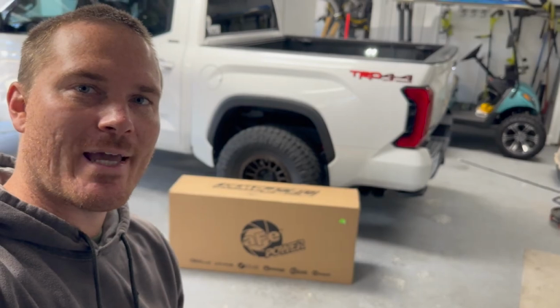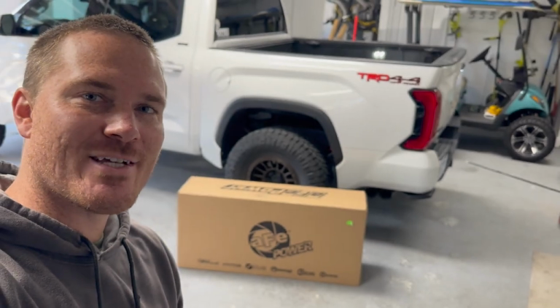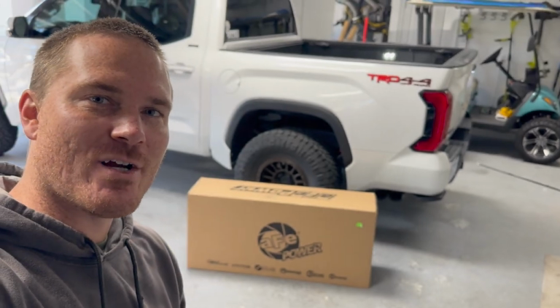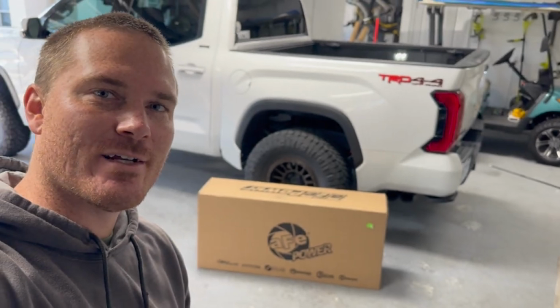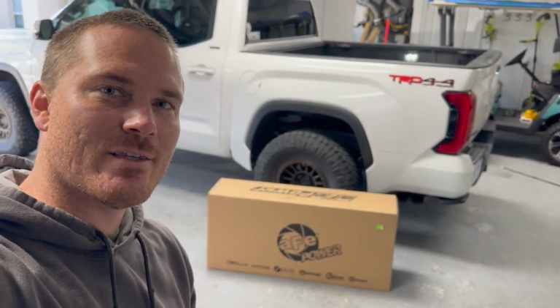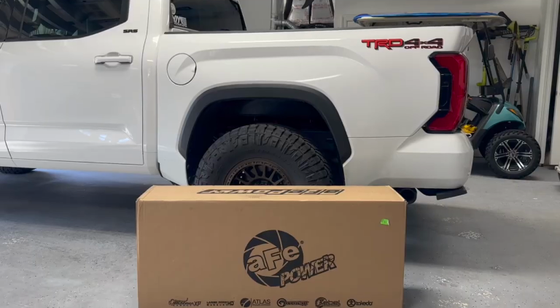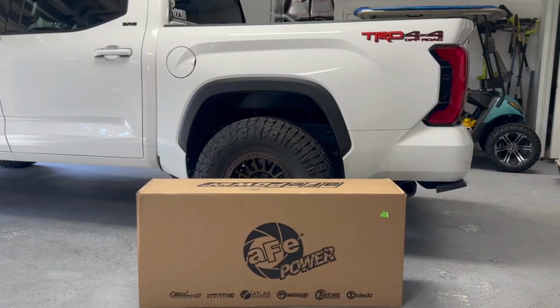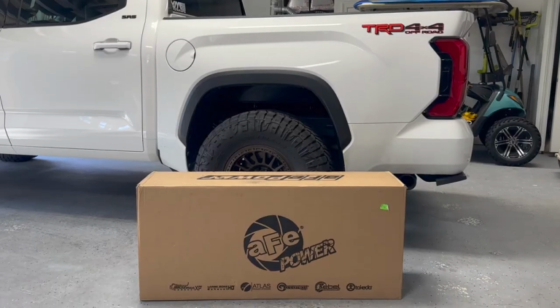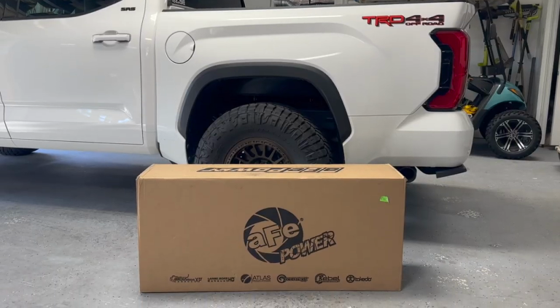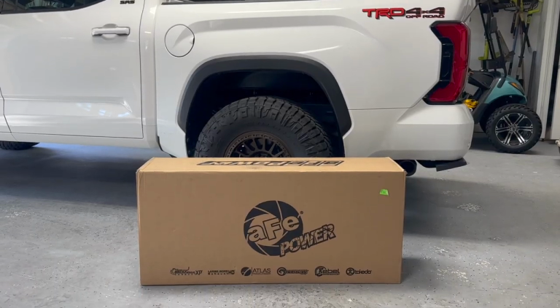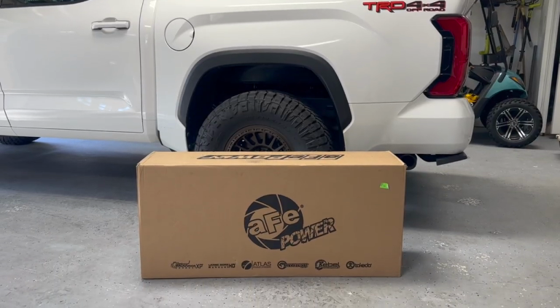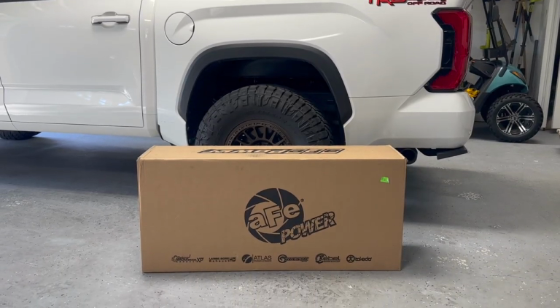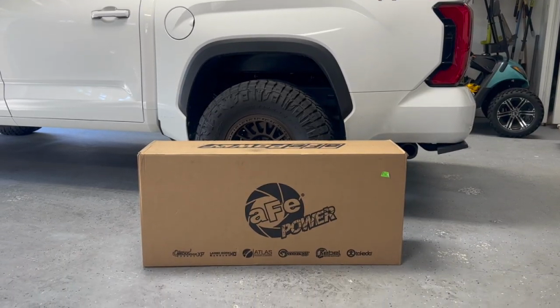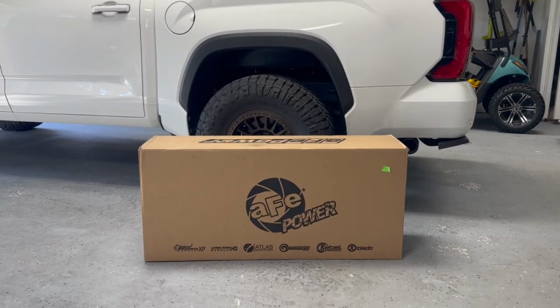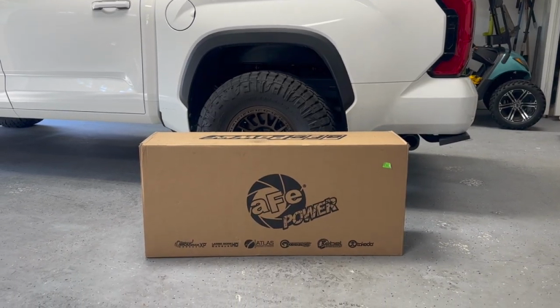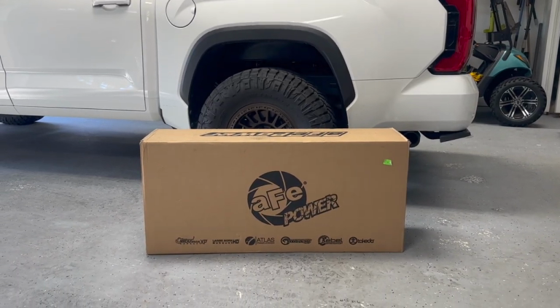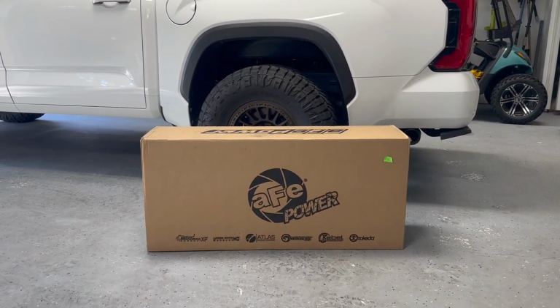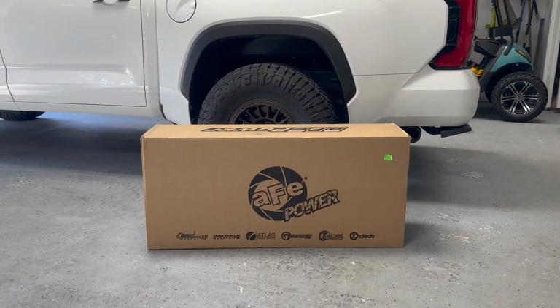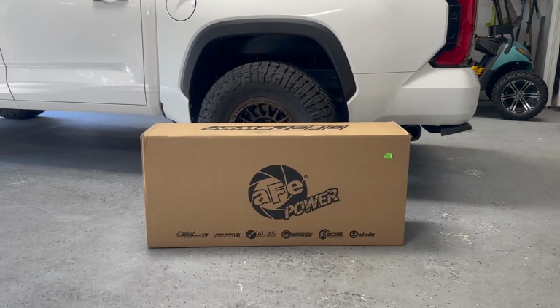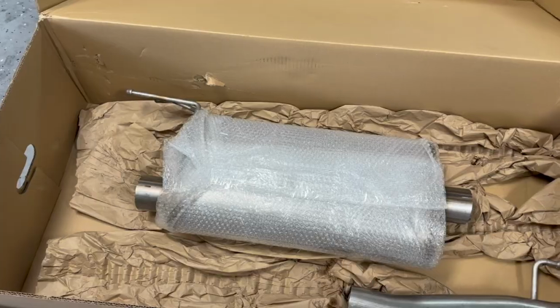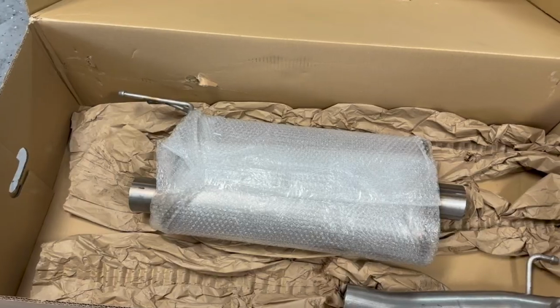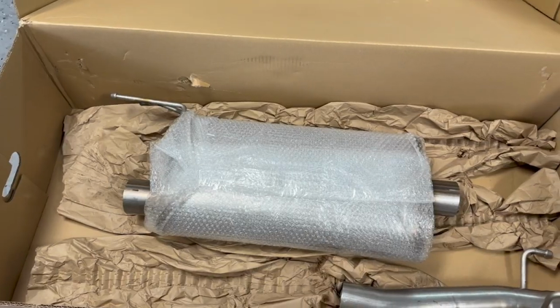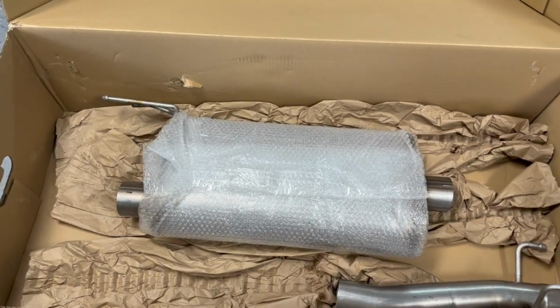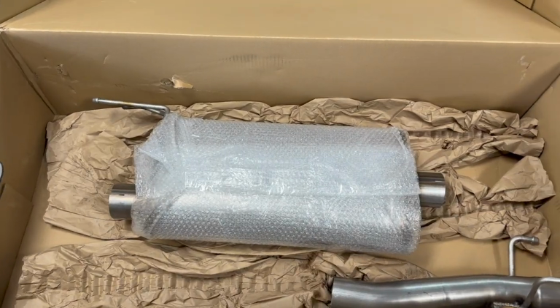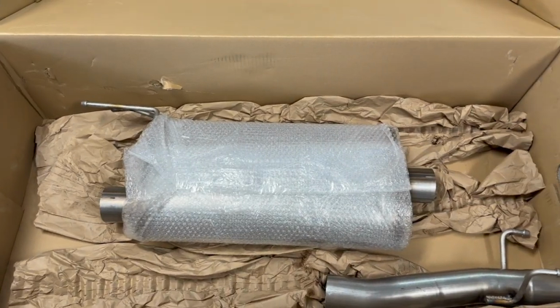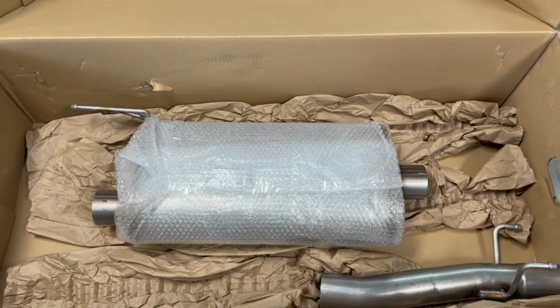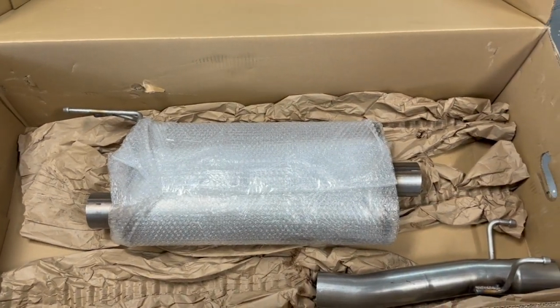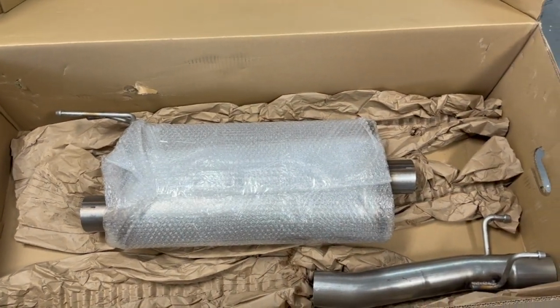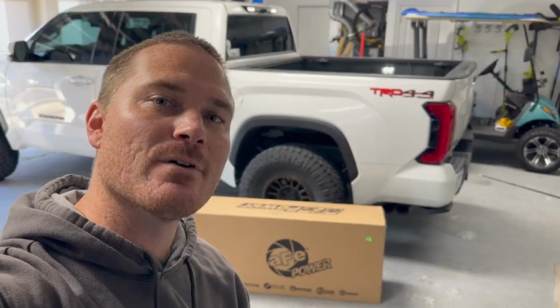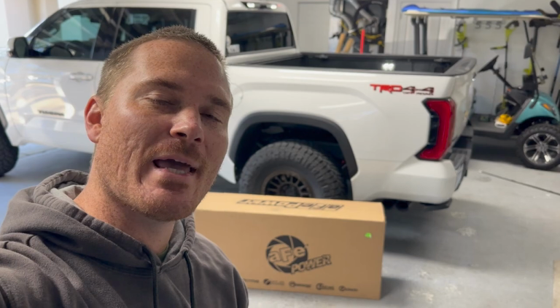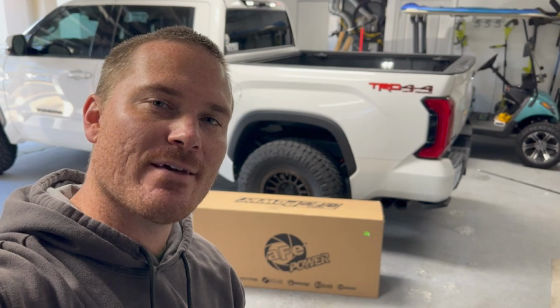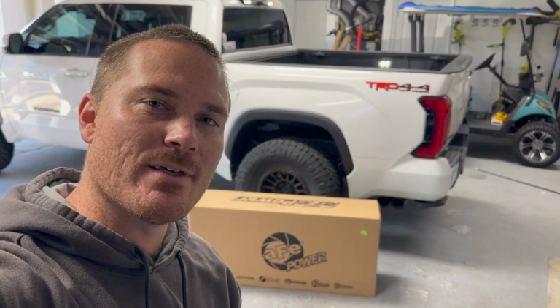Hey guys, John here. In this video we're going to be installing a new exhaust onto my 2022 Toyota Tundra from AFE.